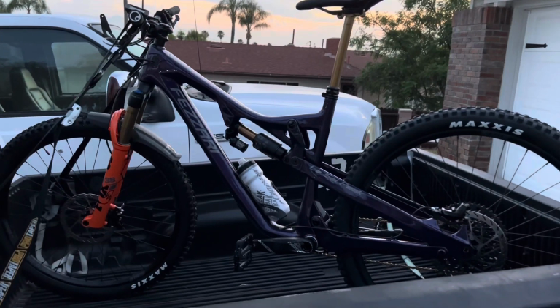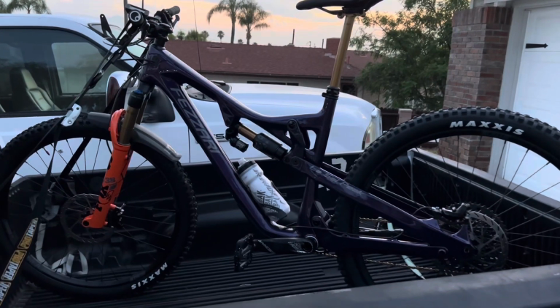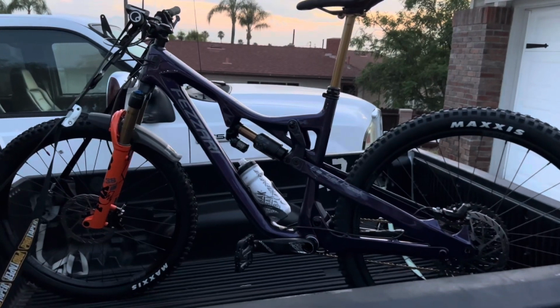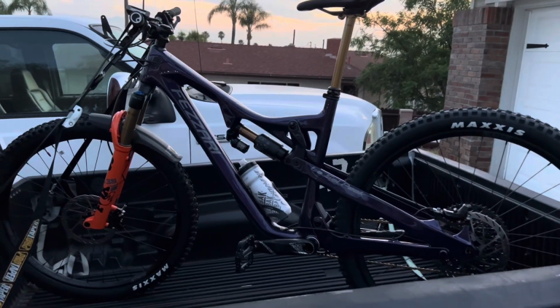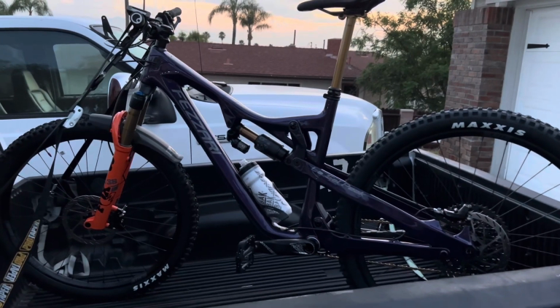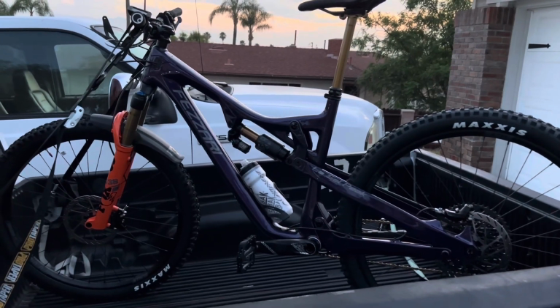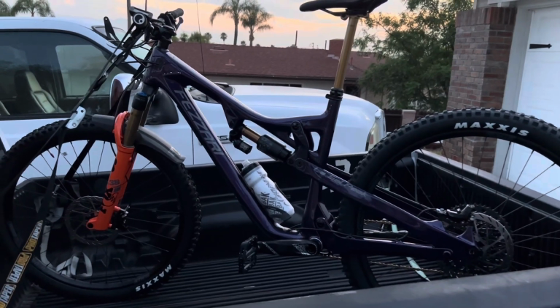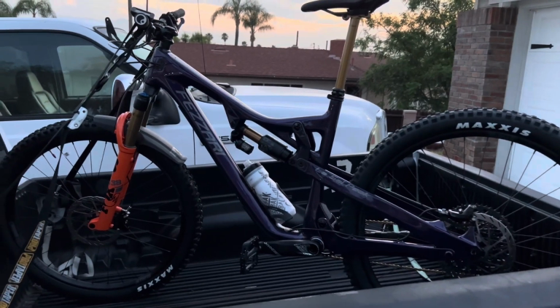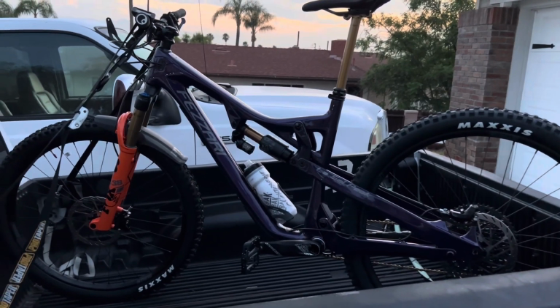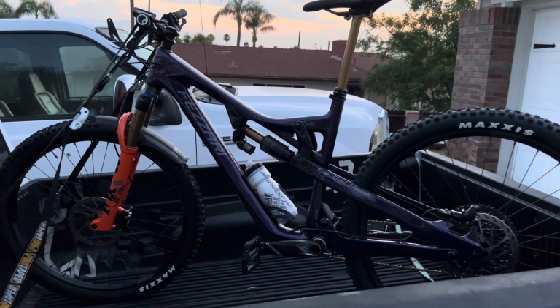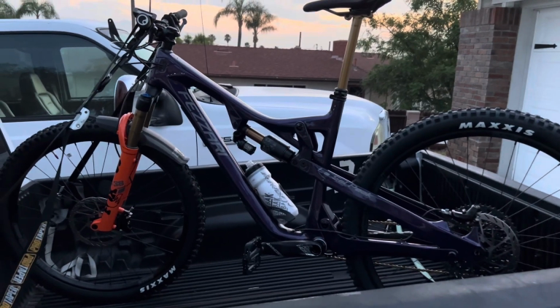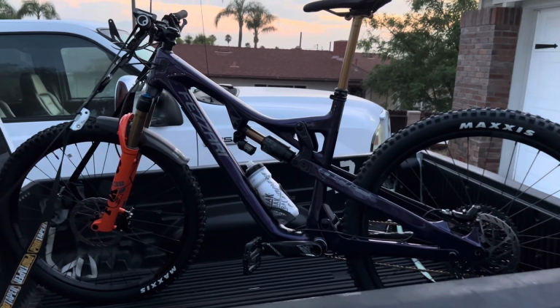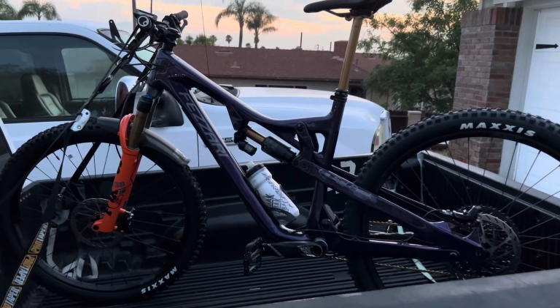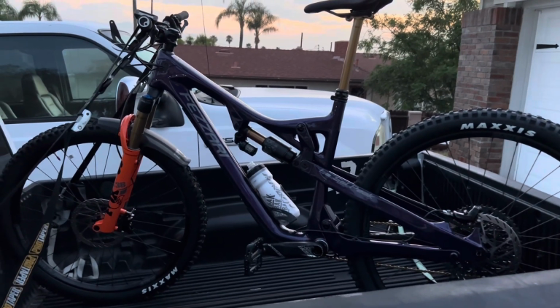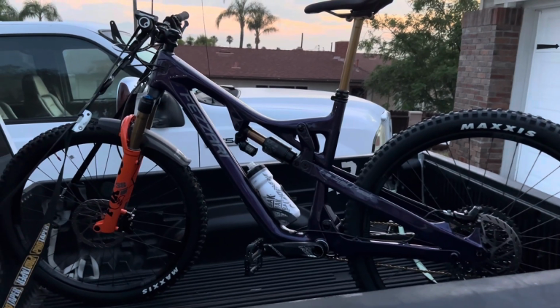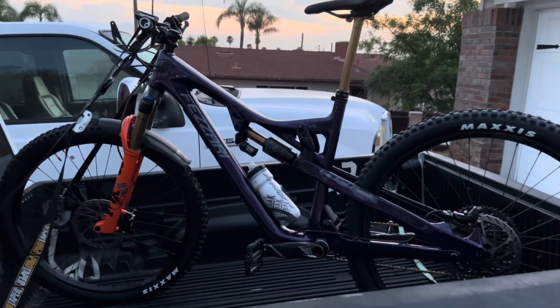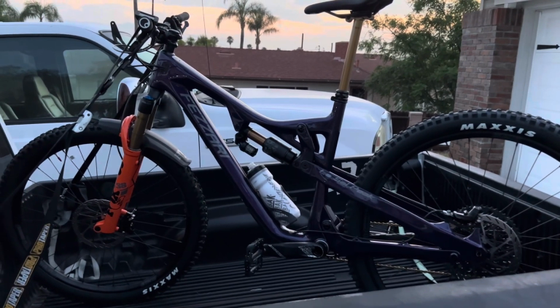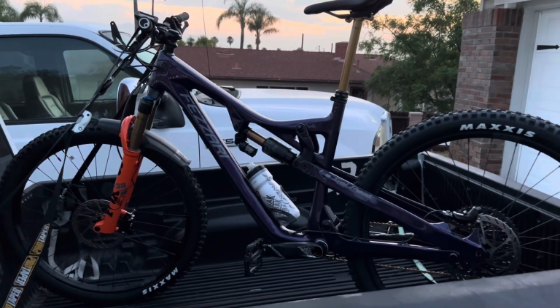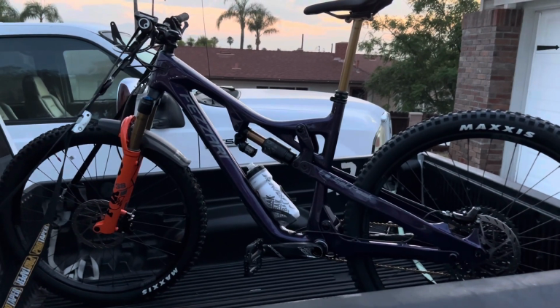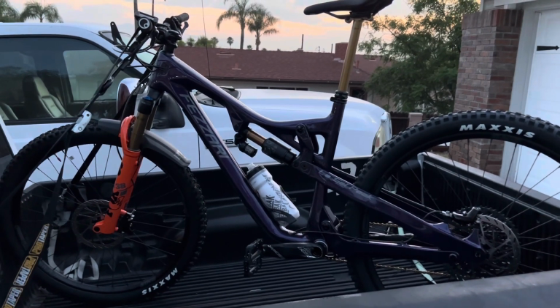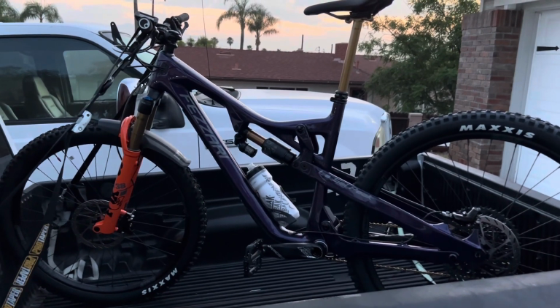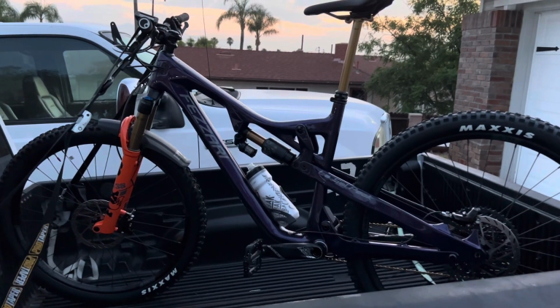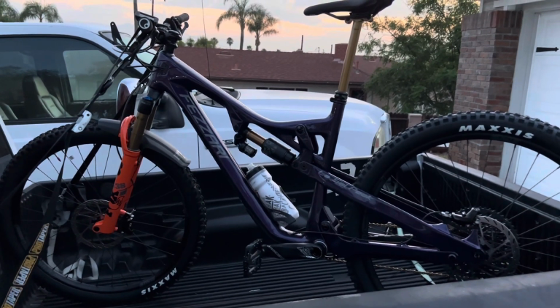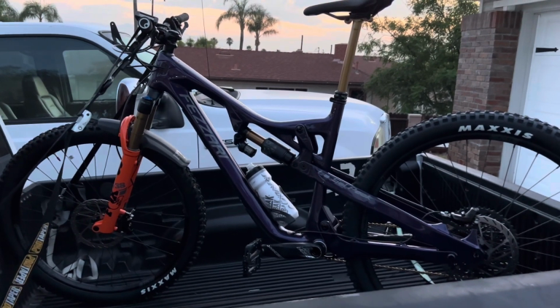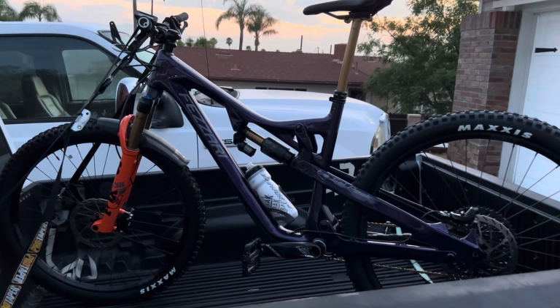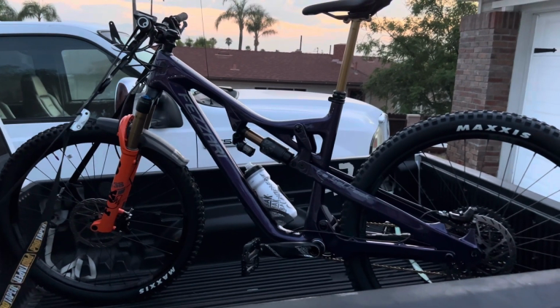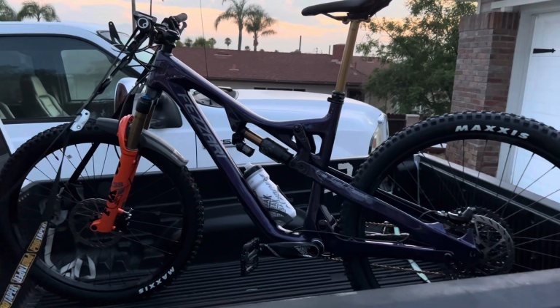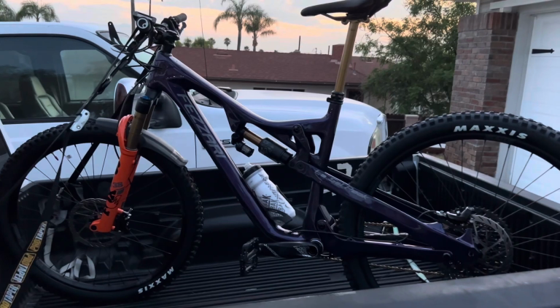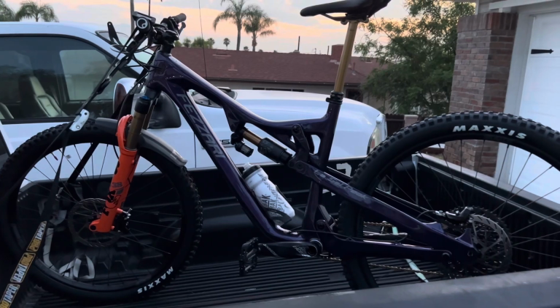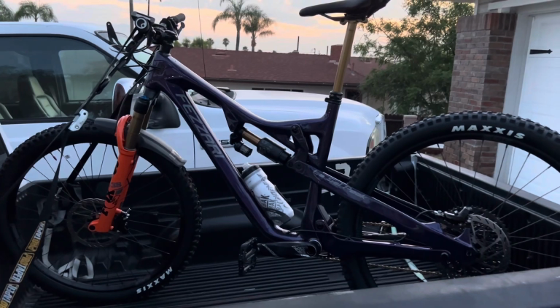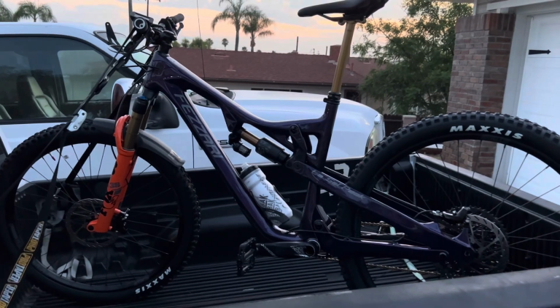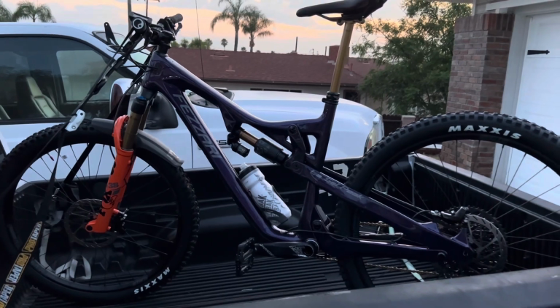Well, today's the day. First ride on the new Fasari LaSalle Peak 2.0. So excited.